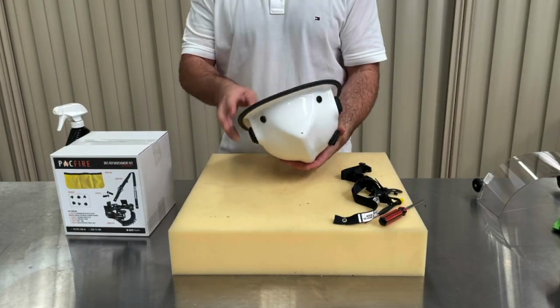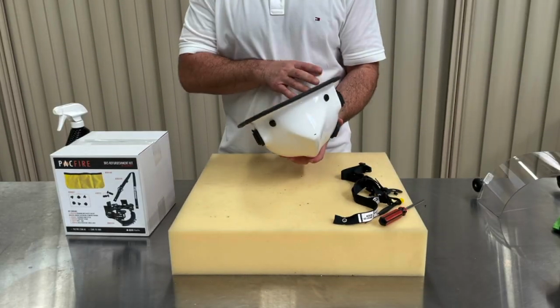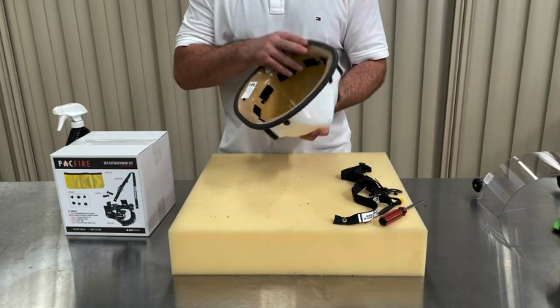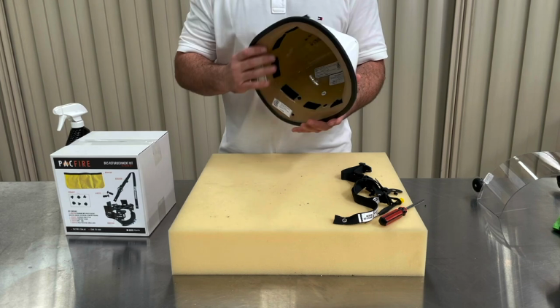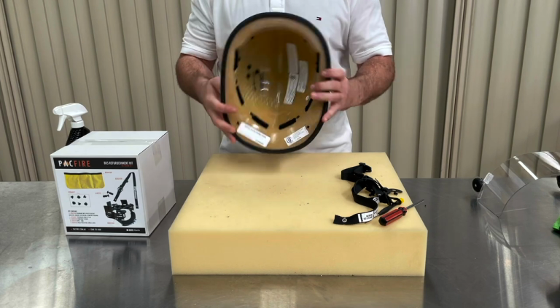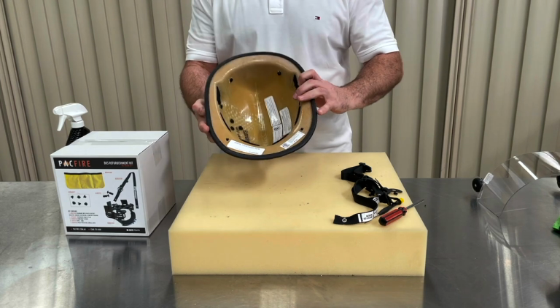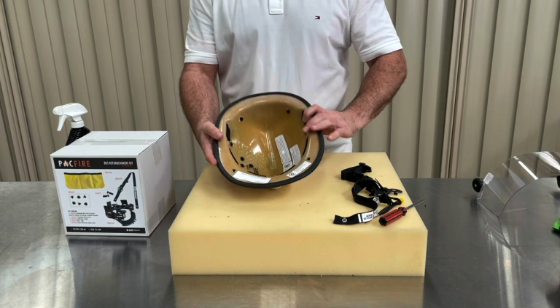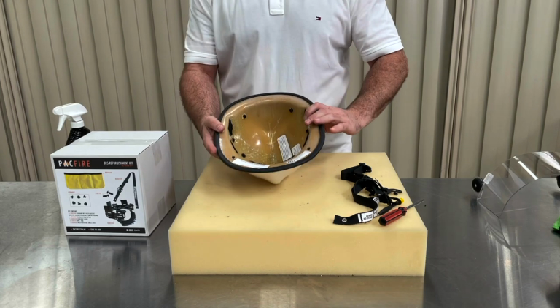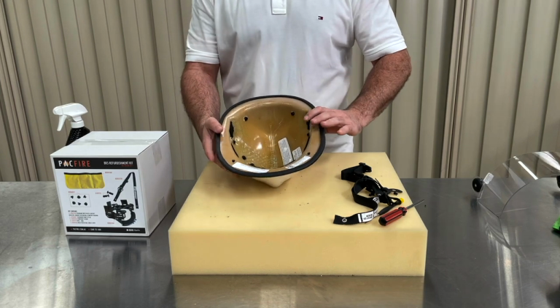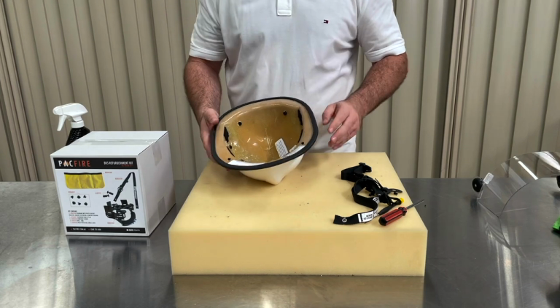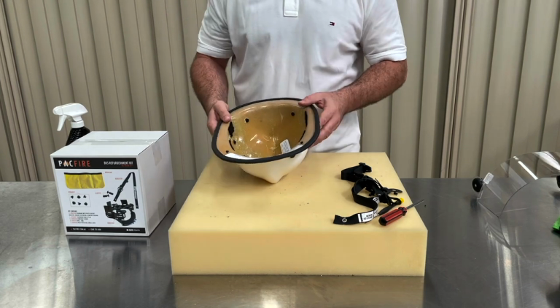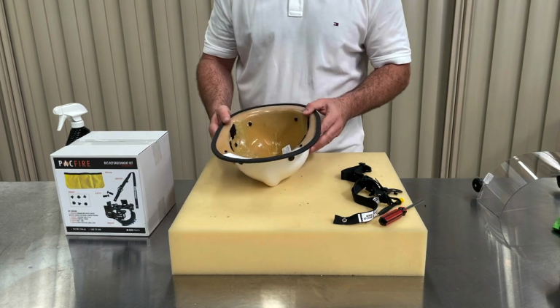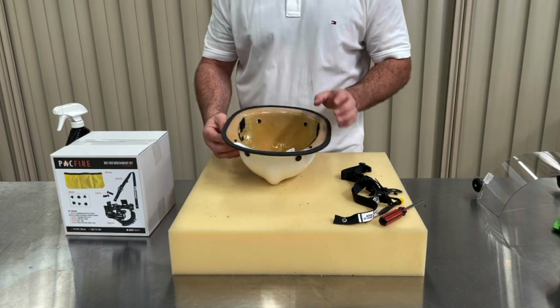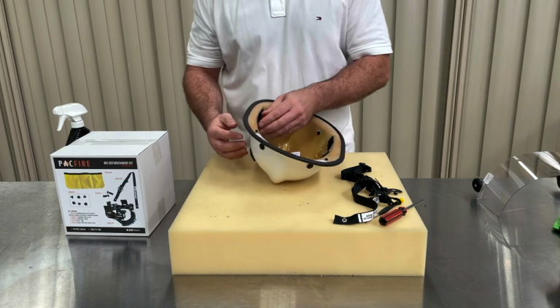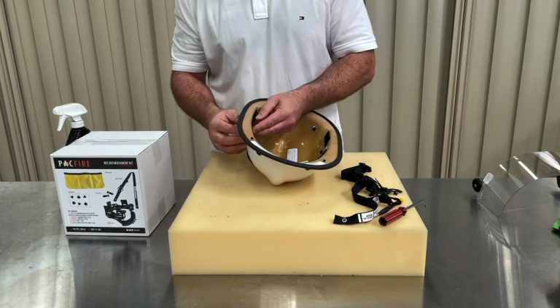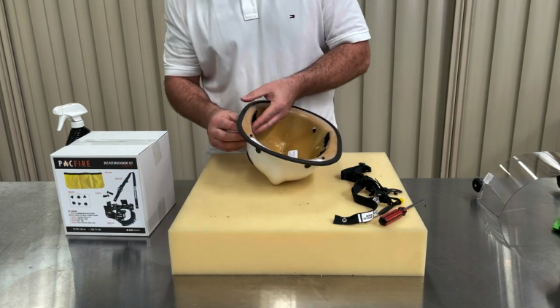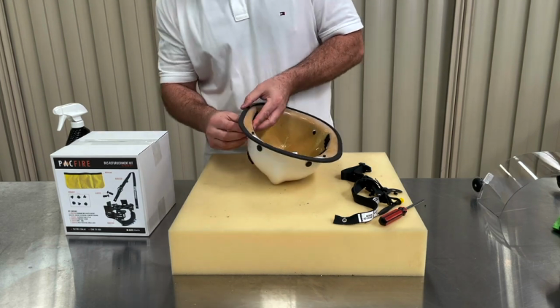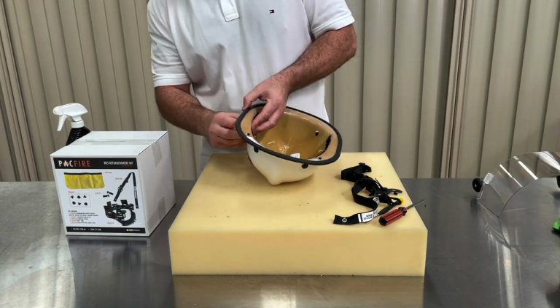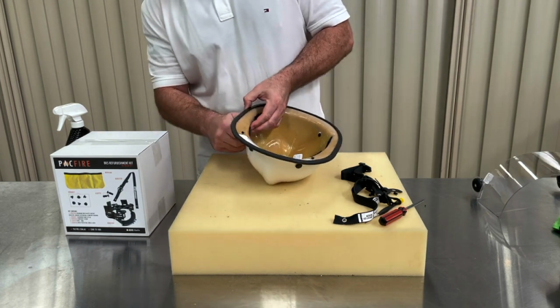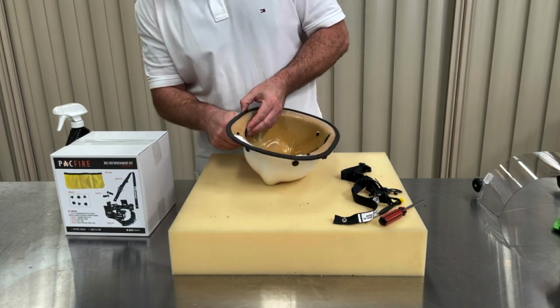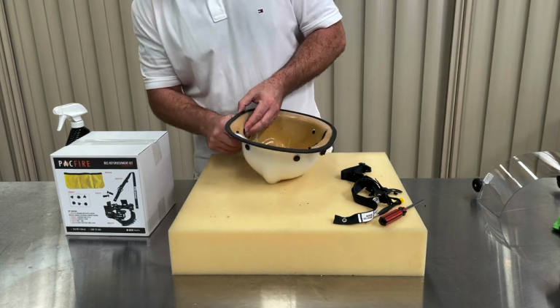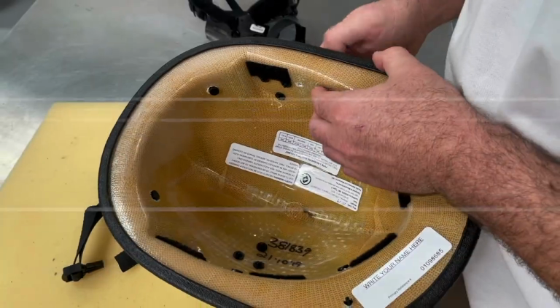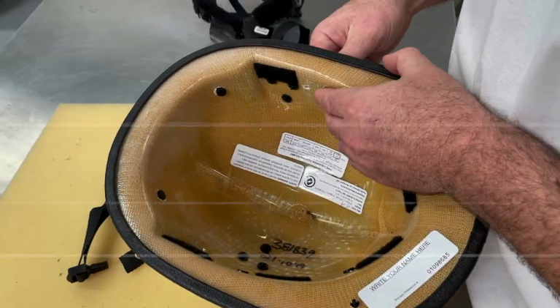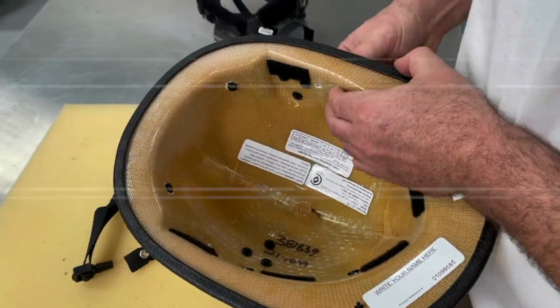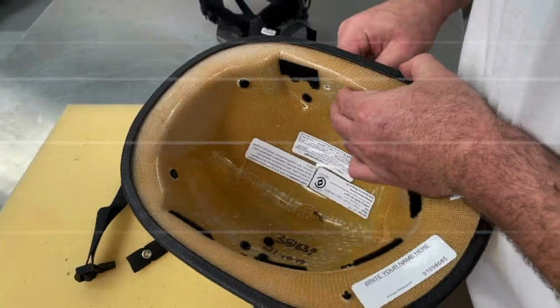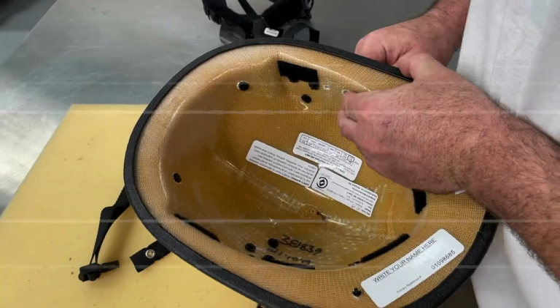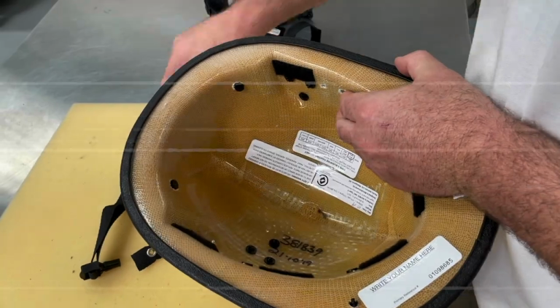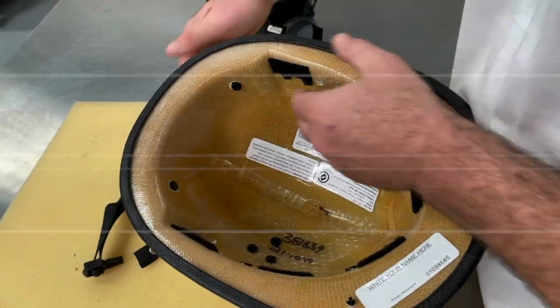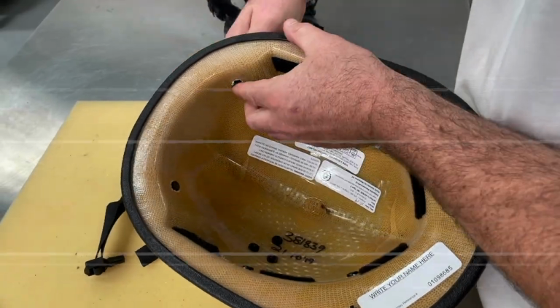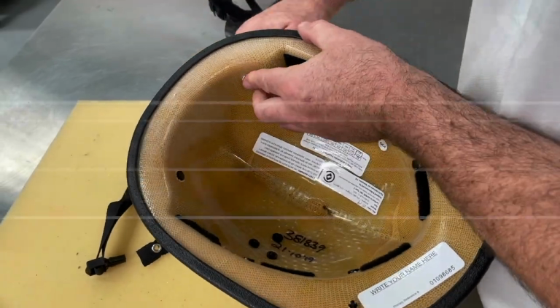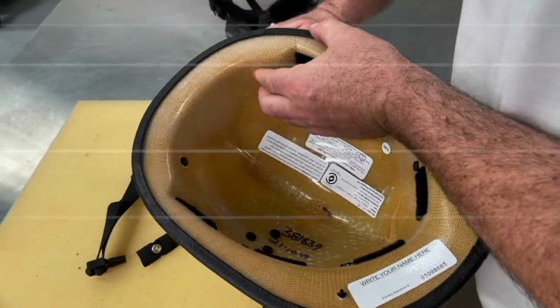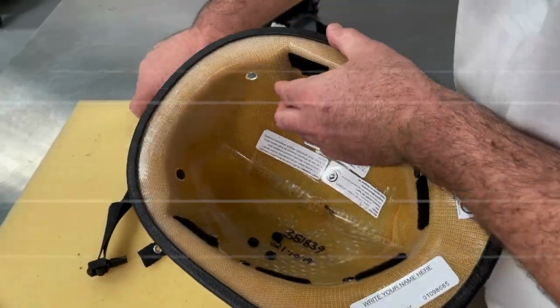We also need to replace the dome fasteners. We find it easiest to push each of the dome pieces out from the inside of the helmet, as shown.